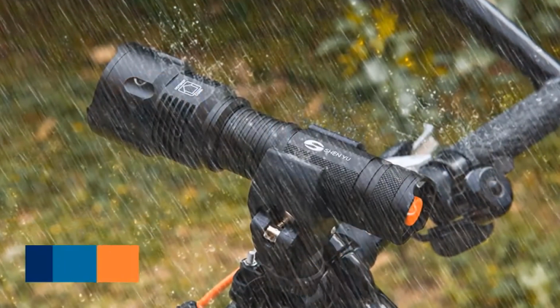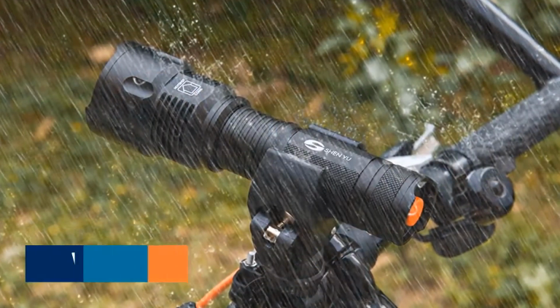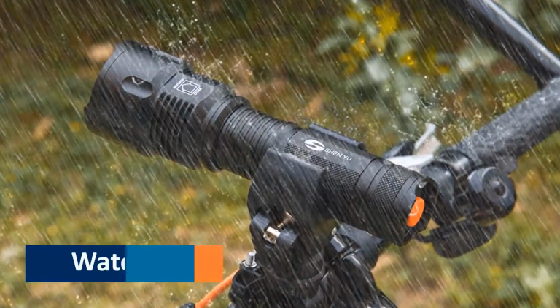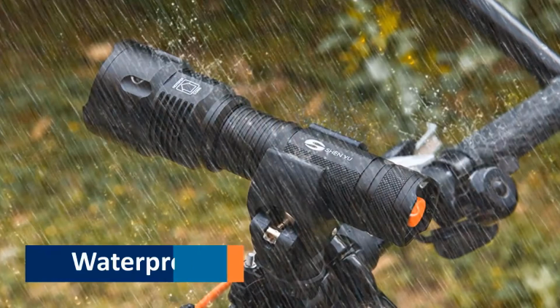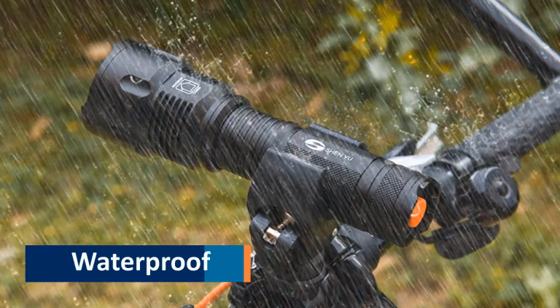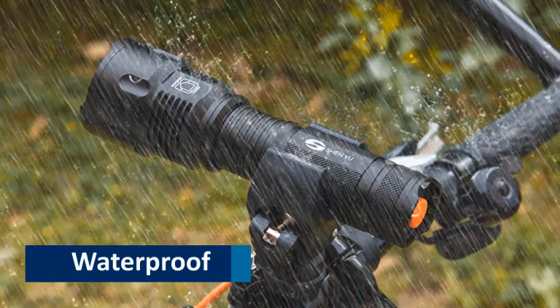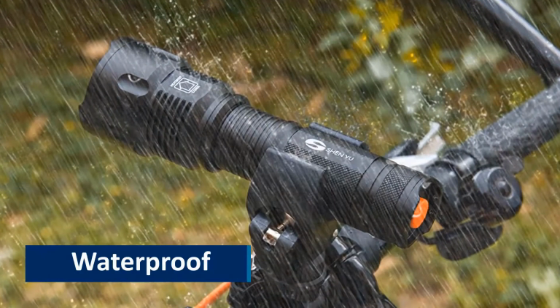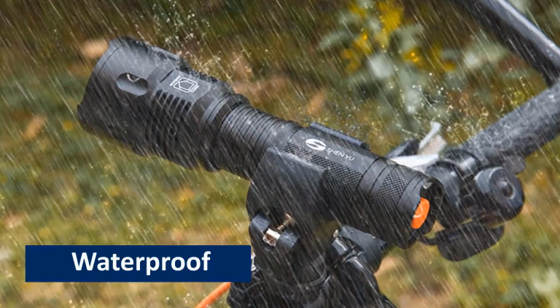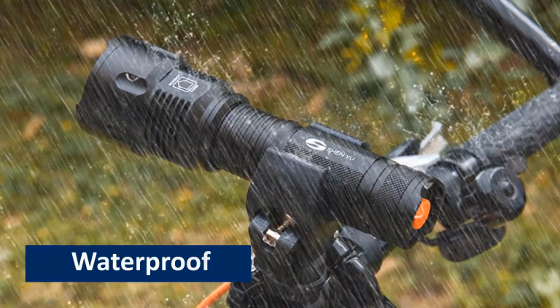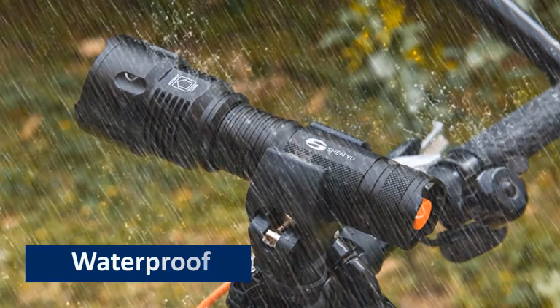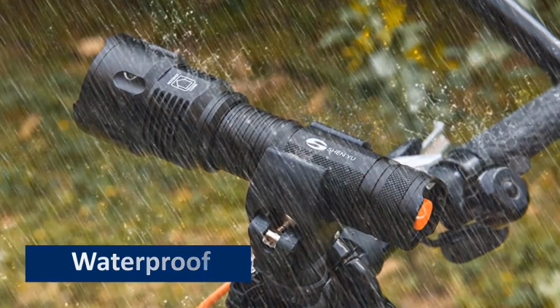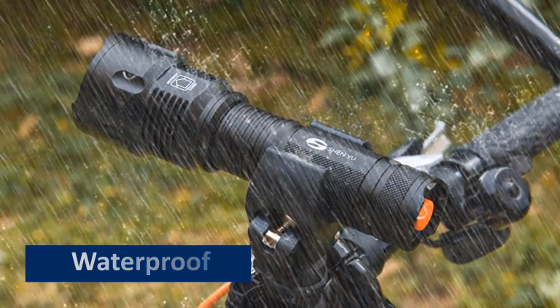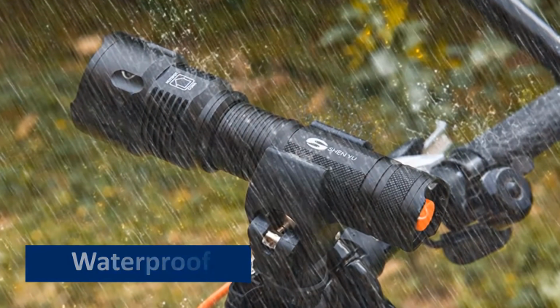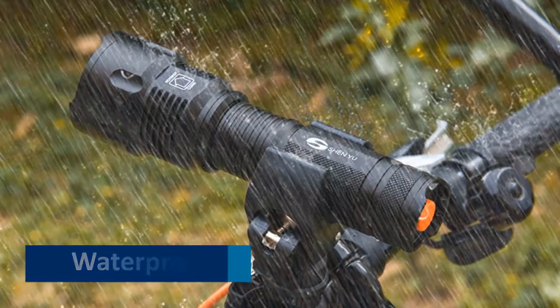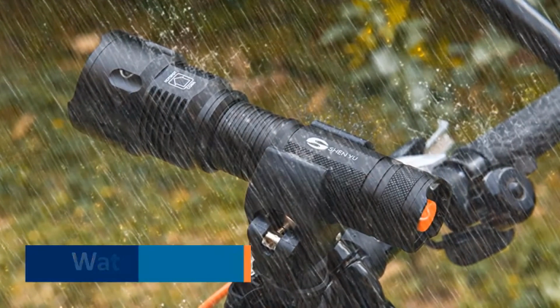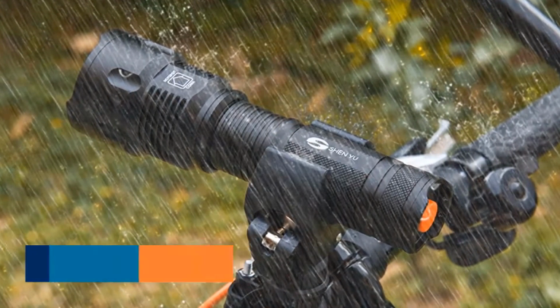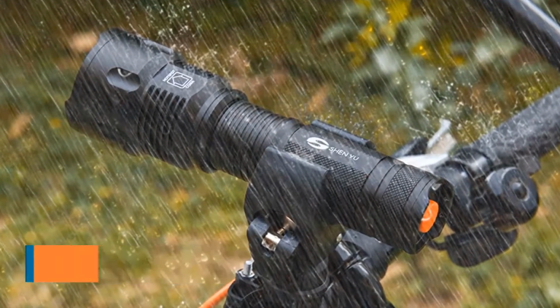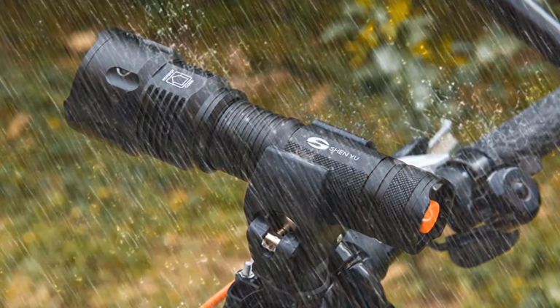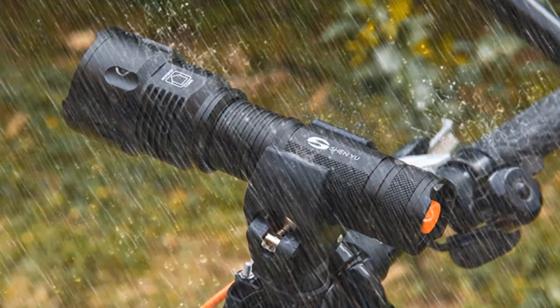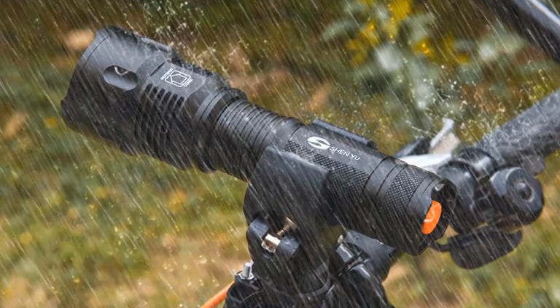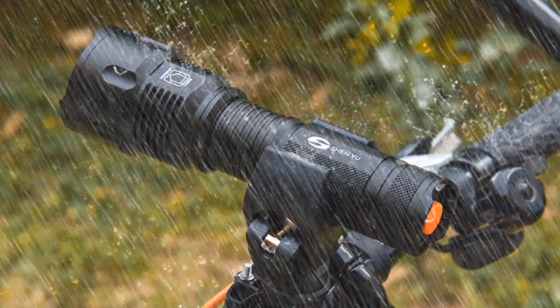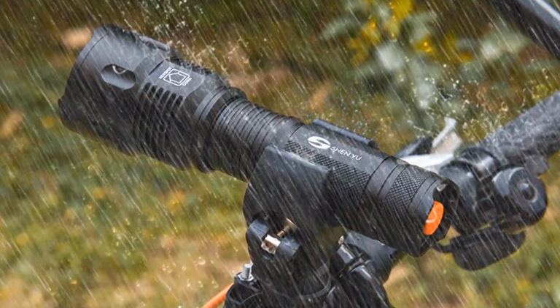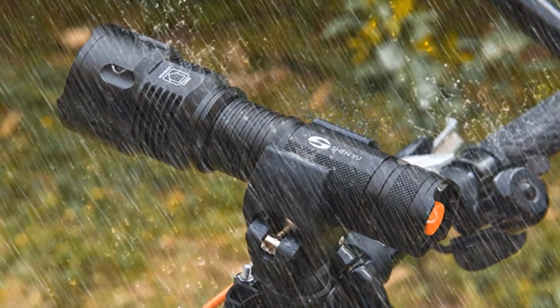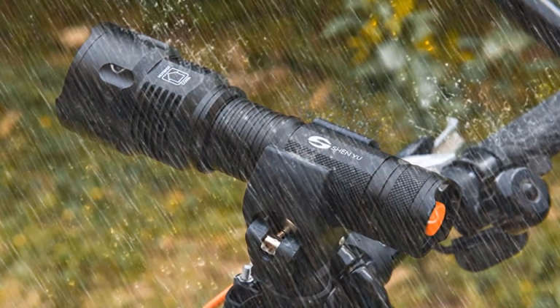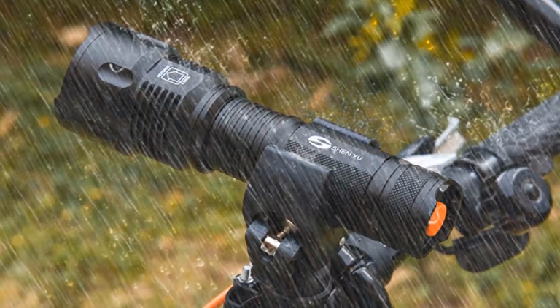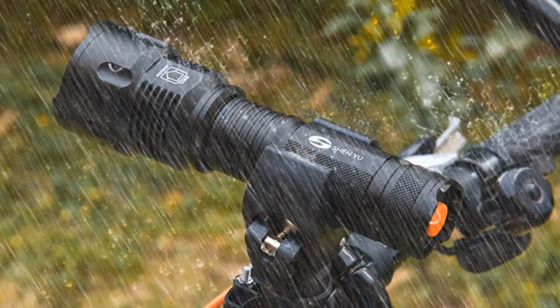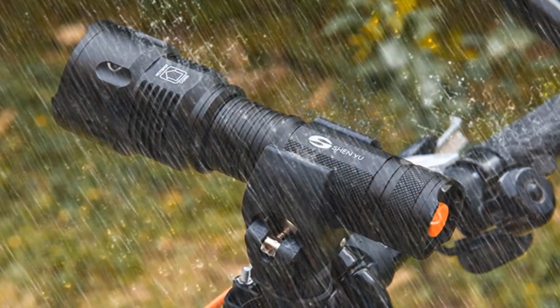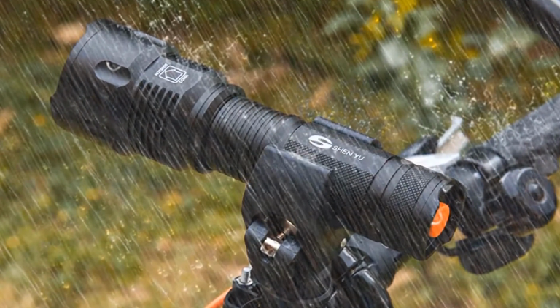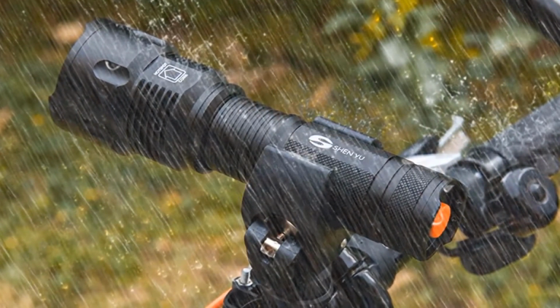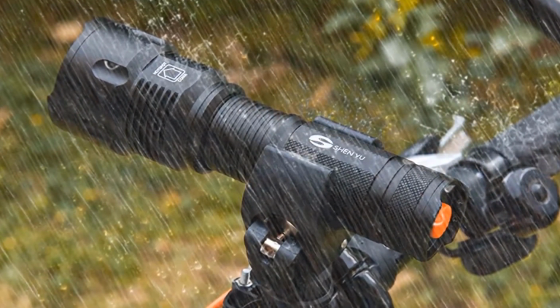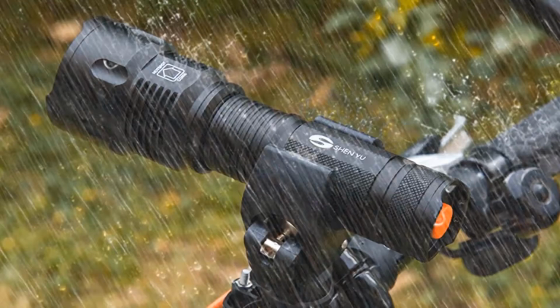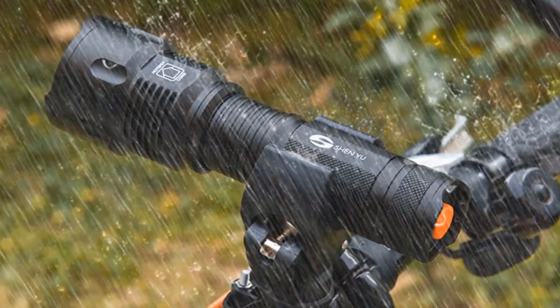Waterproof. The flashlight is waterproof. So, it won't be damaged in case it is soaked in rain water.